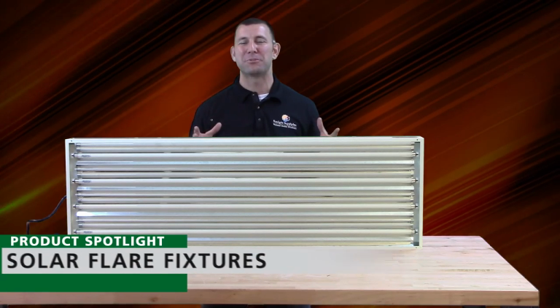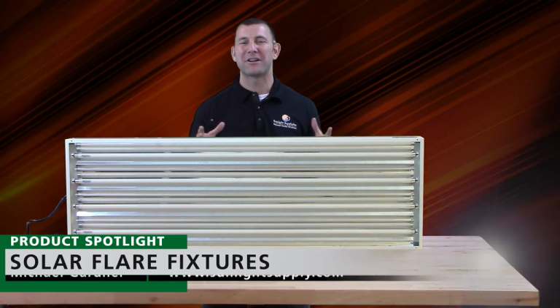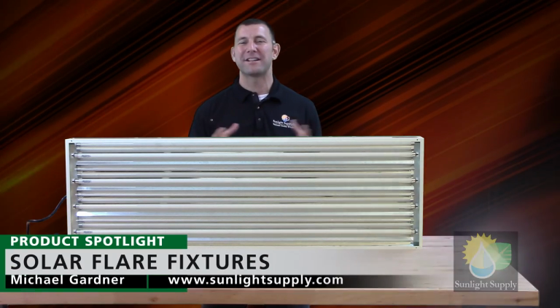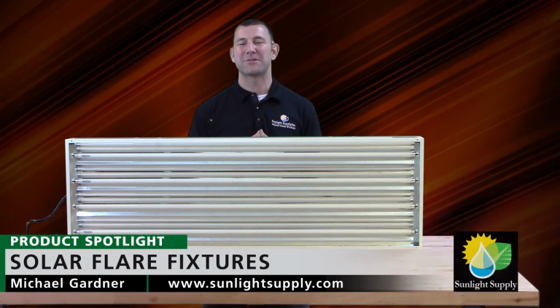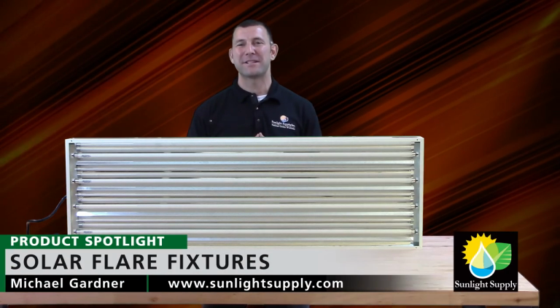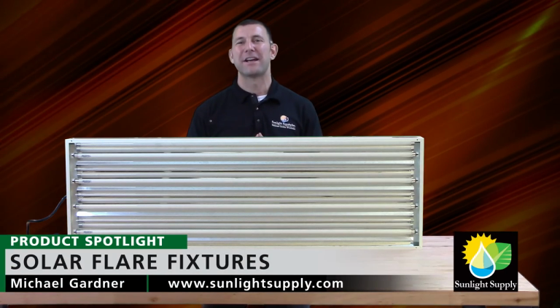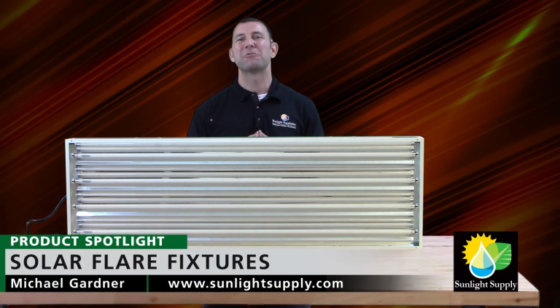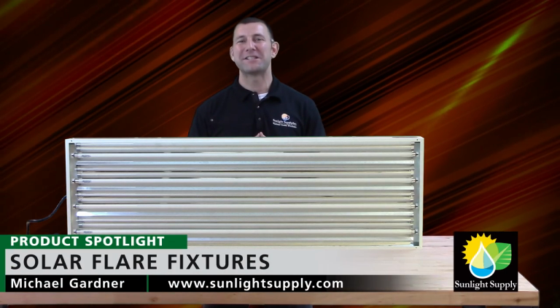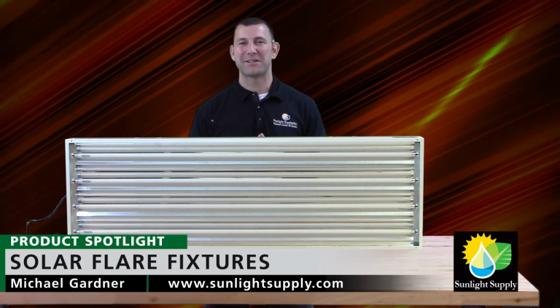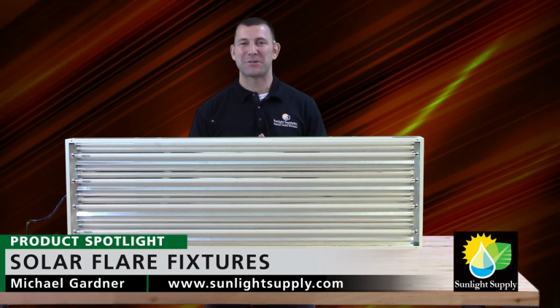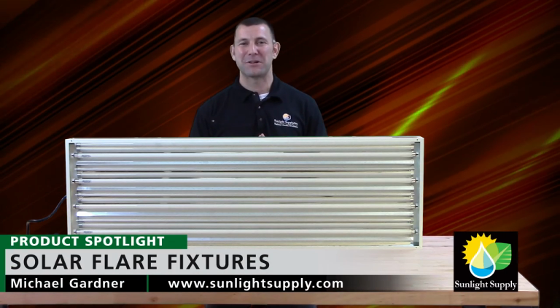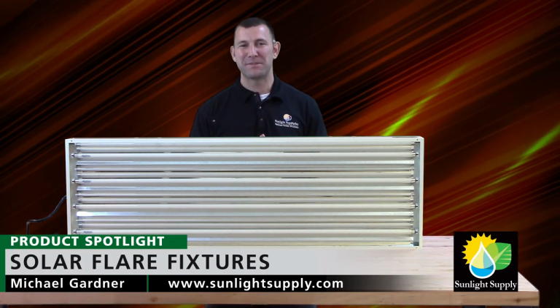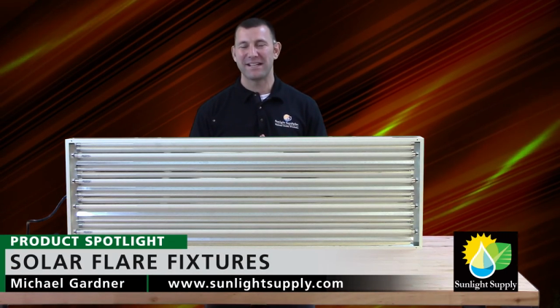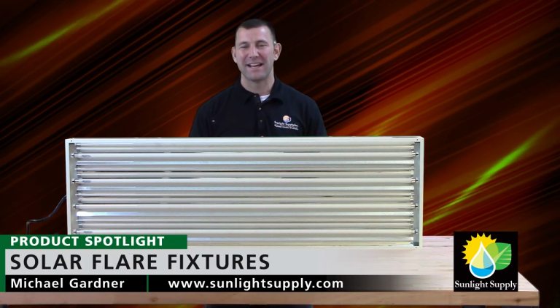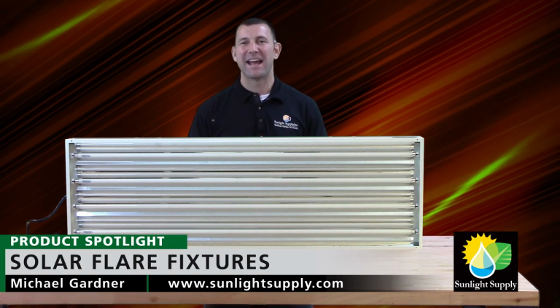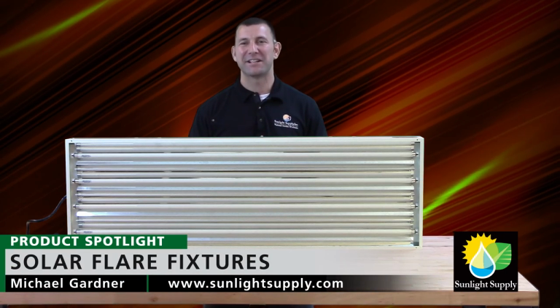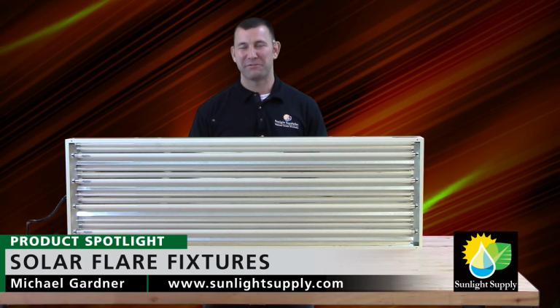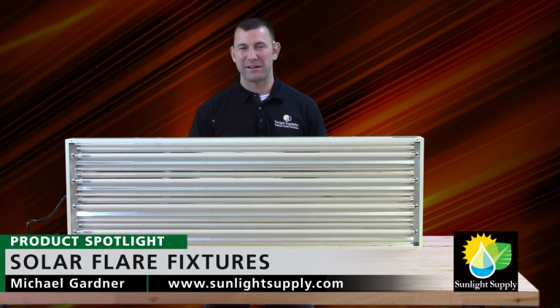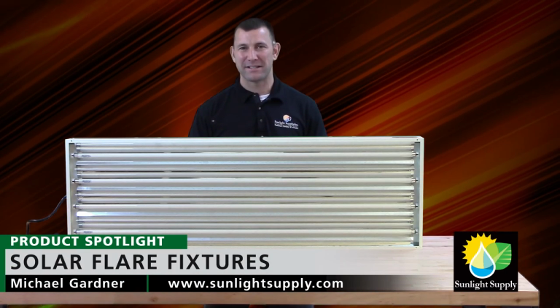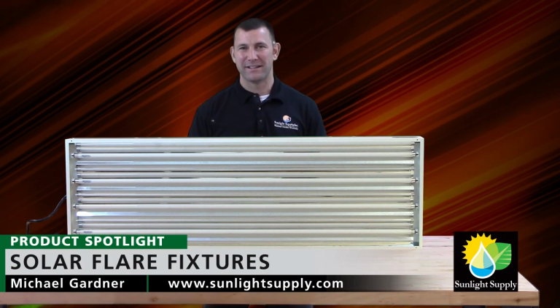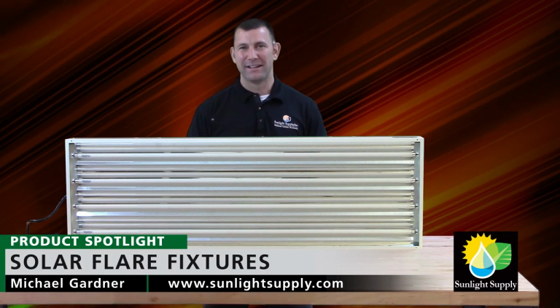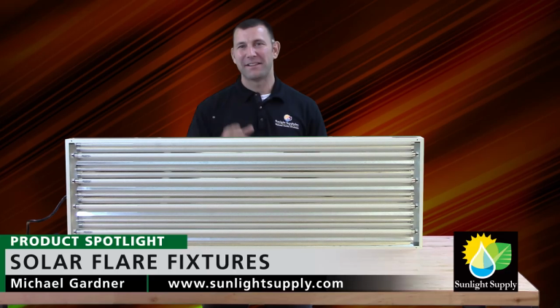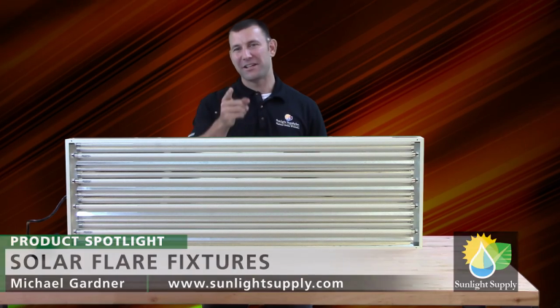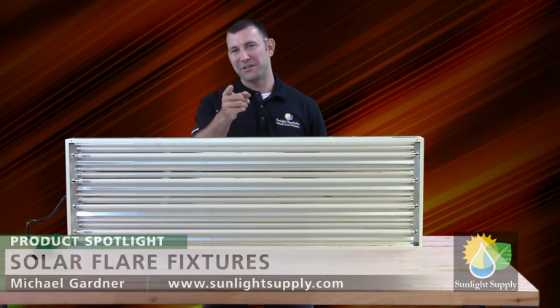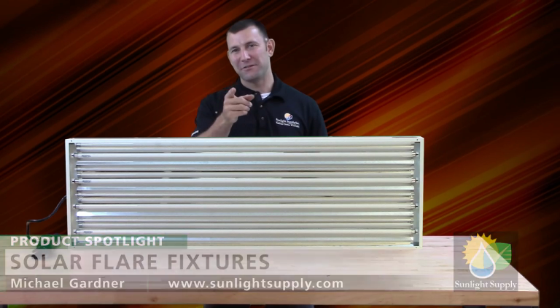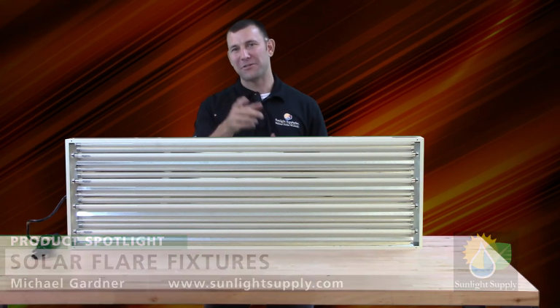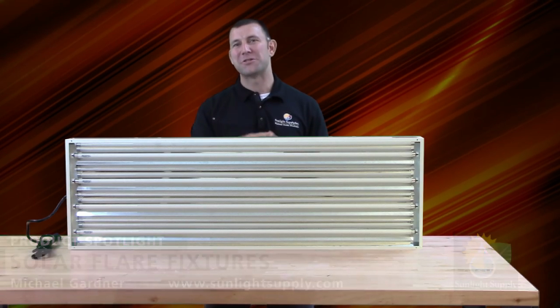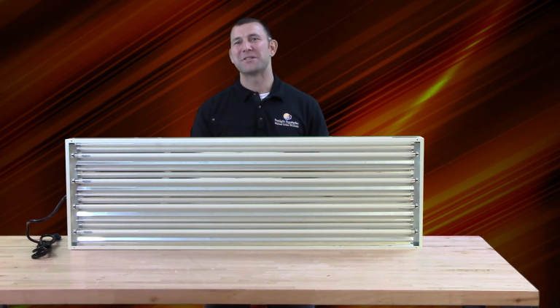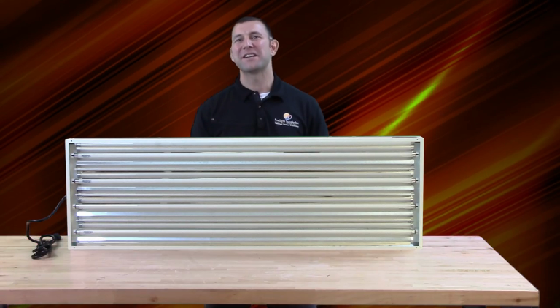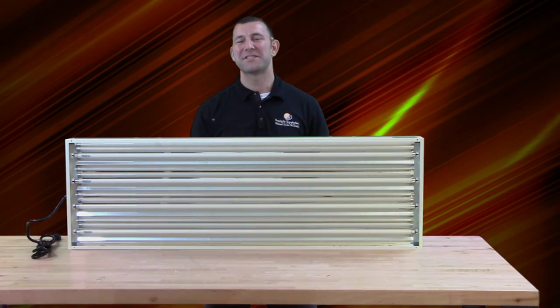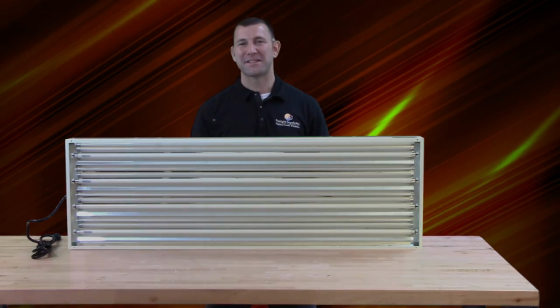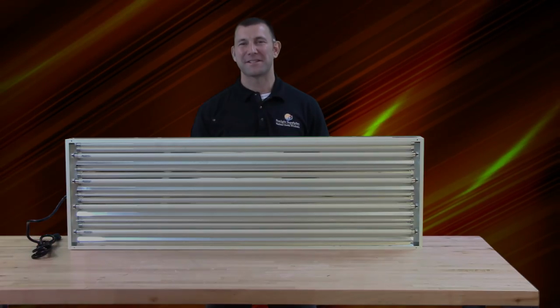Don't forget to check us out on Facebook, Instagram, and Twitter for cool new product announcements, retail store updates, and giveaways. Thank you for choosing Sun System.